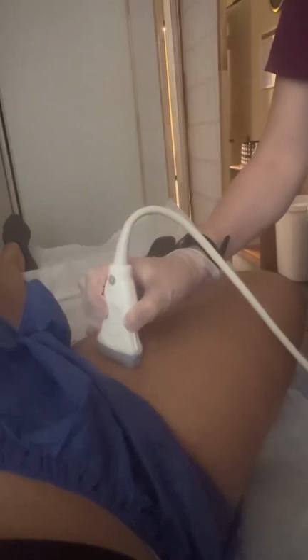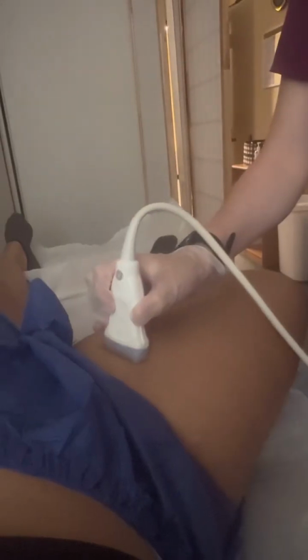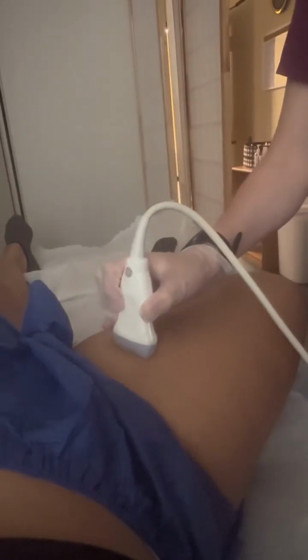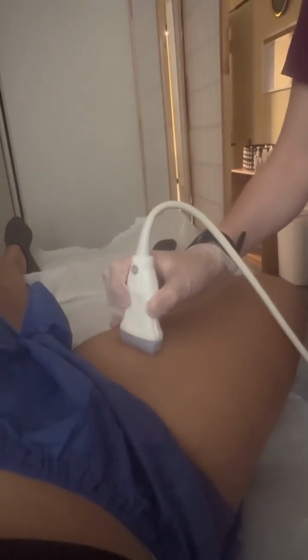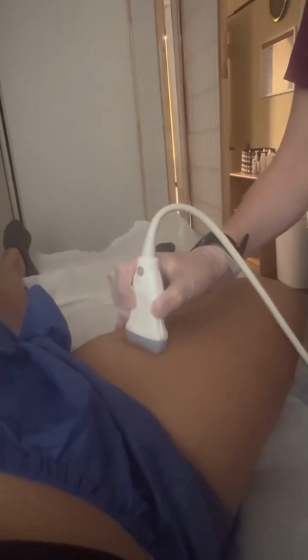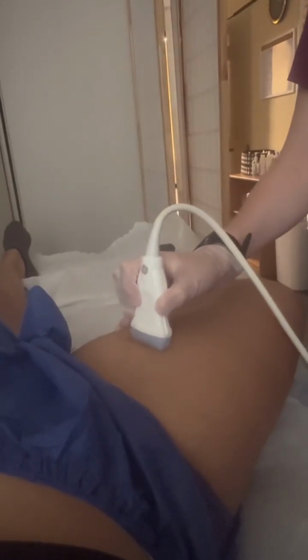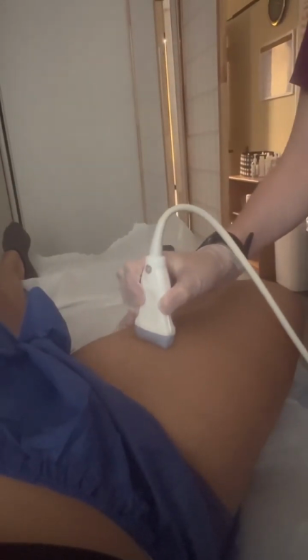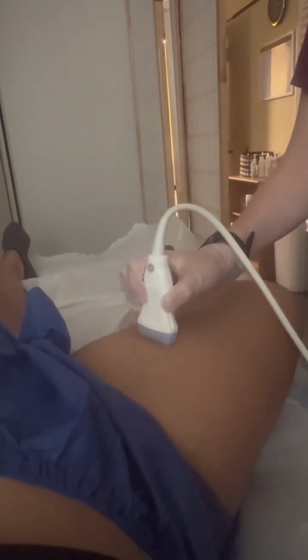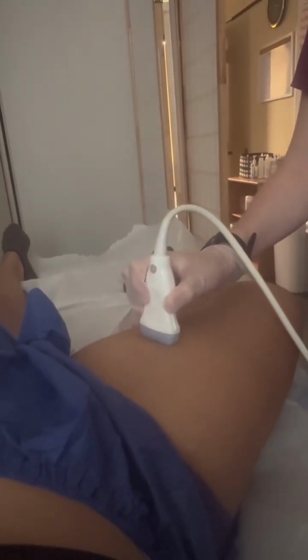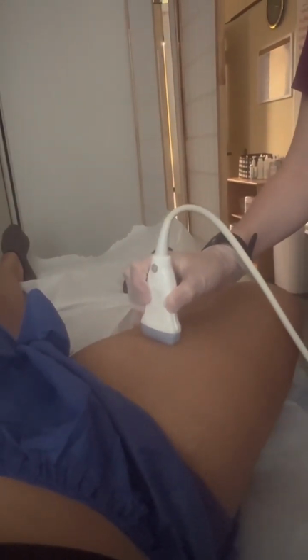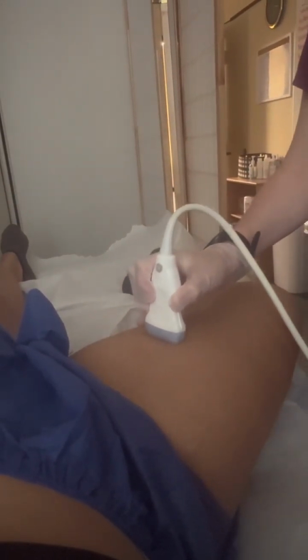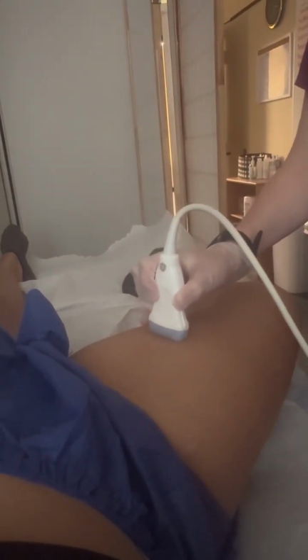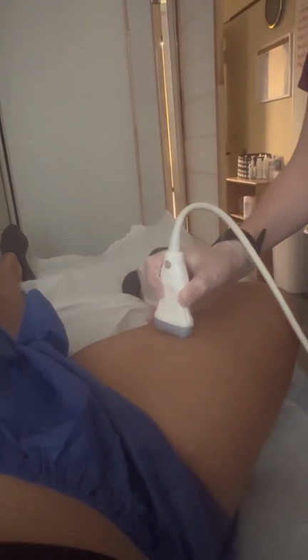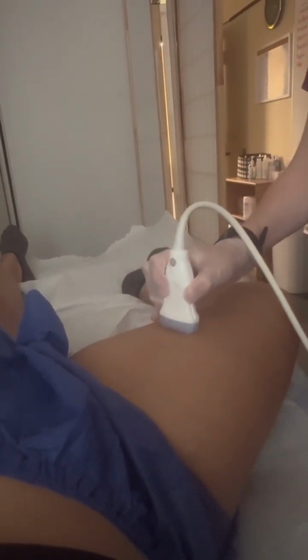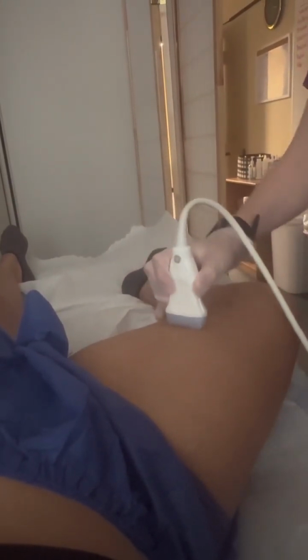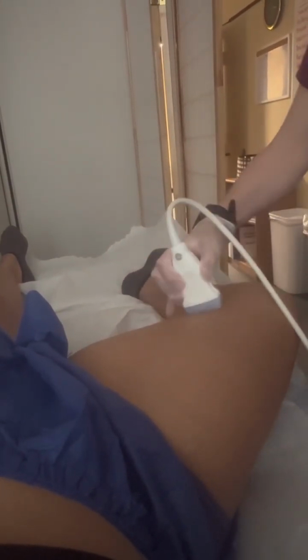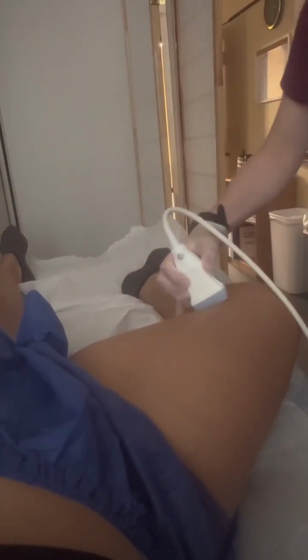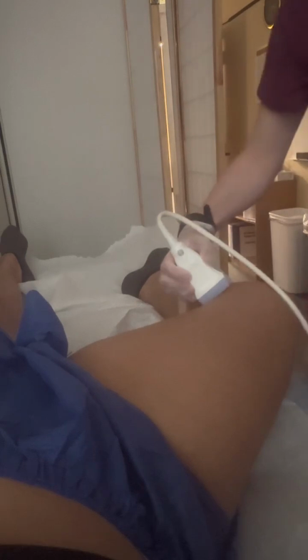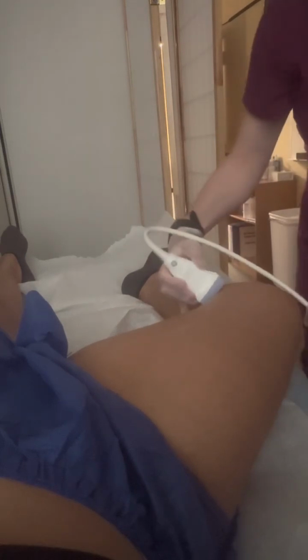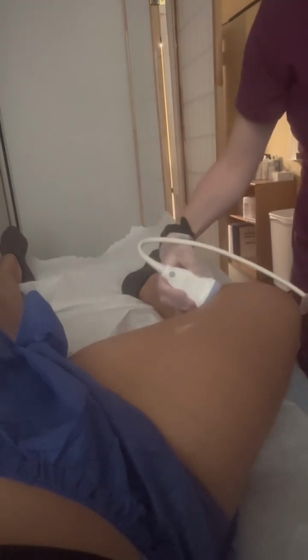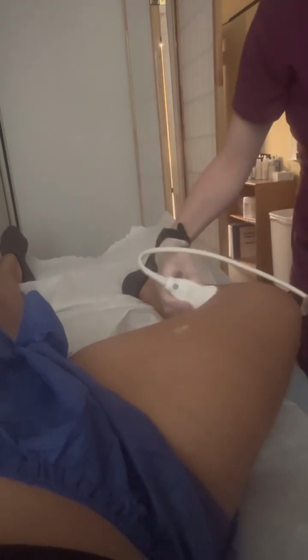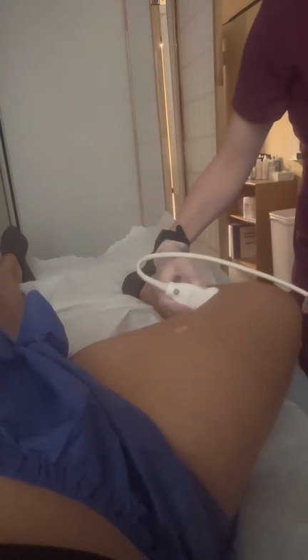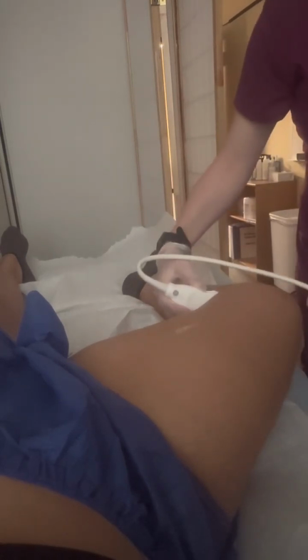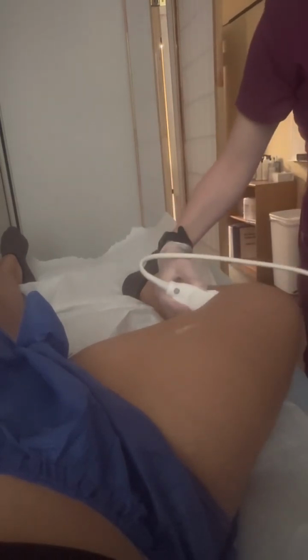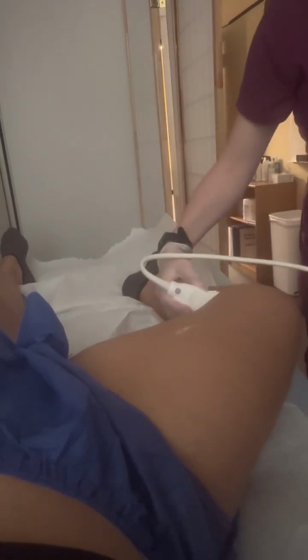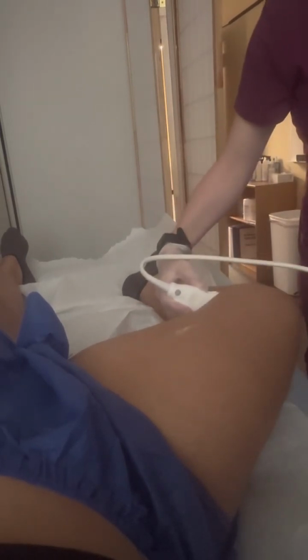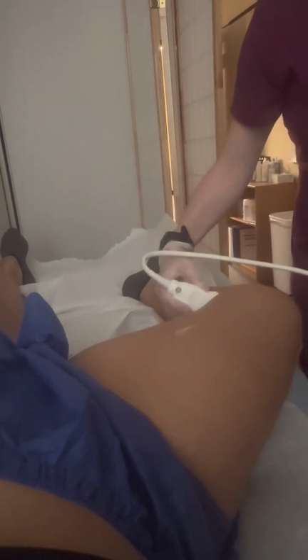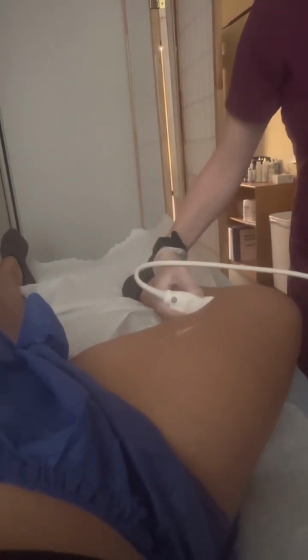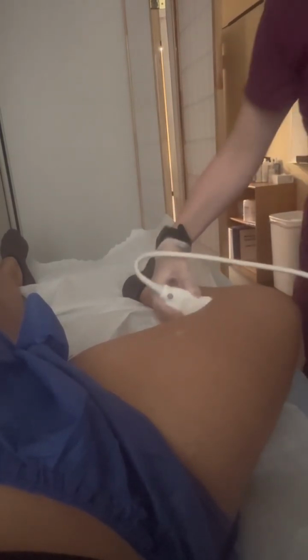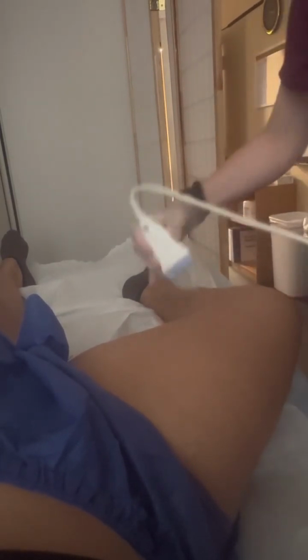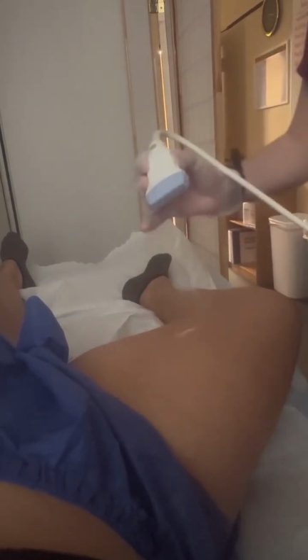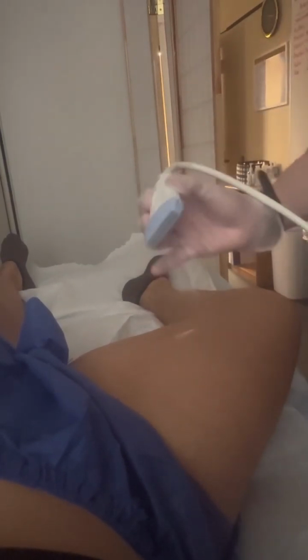Before starting the exam, I'm going to do a quick sweep with the proximal thigh, mid thigh, and distal thigh, as well as behind the knee.